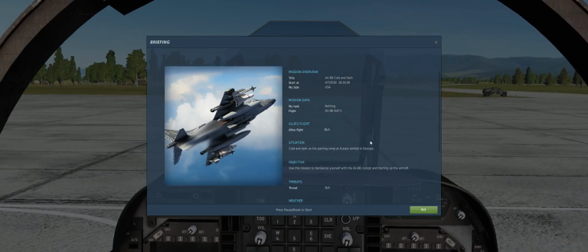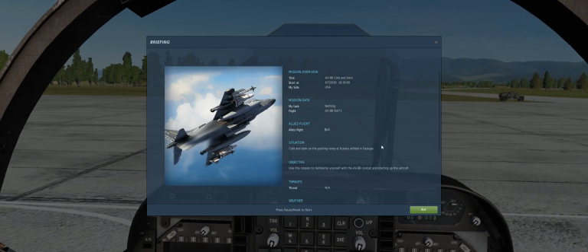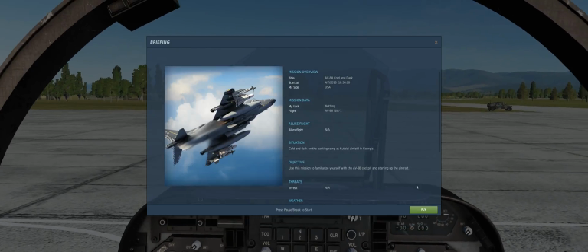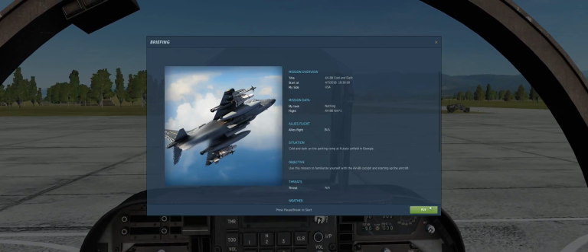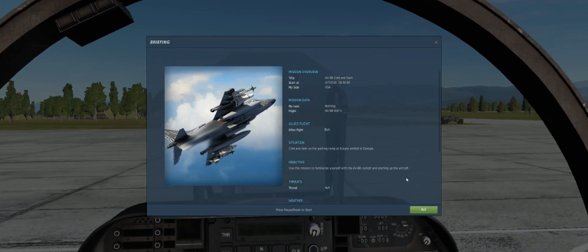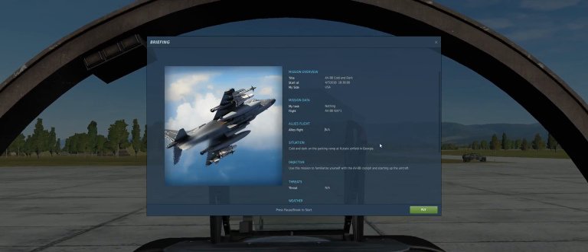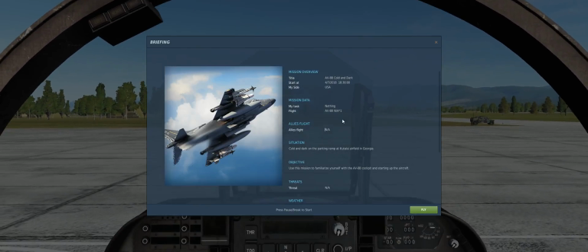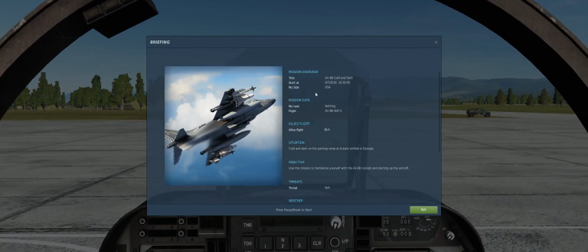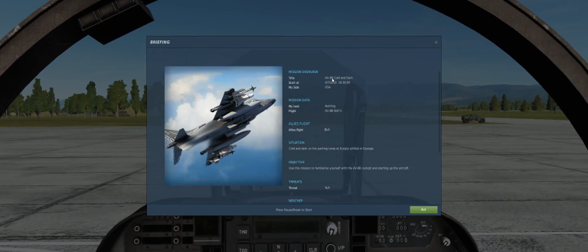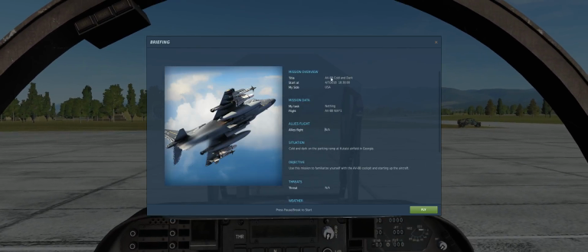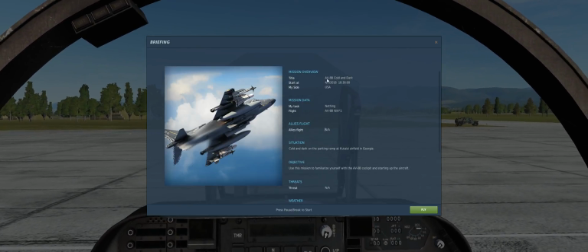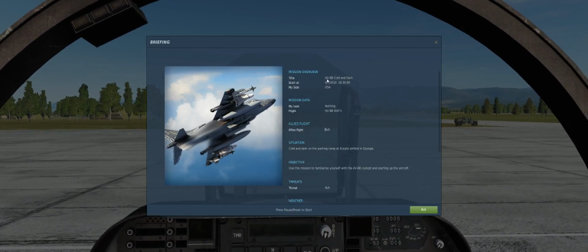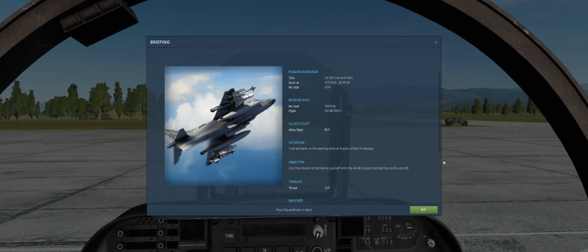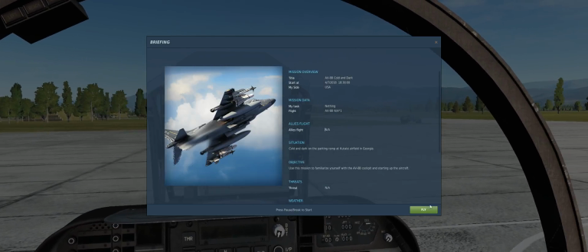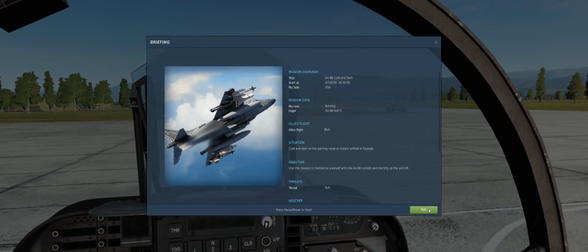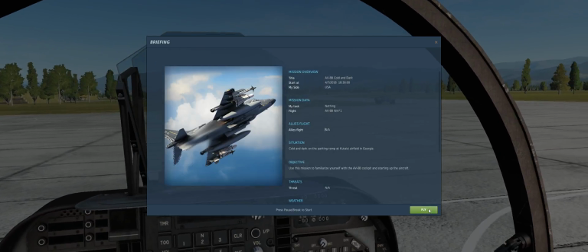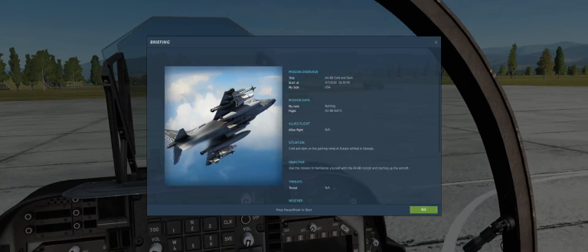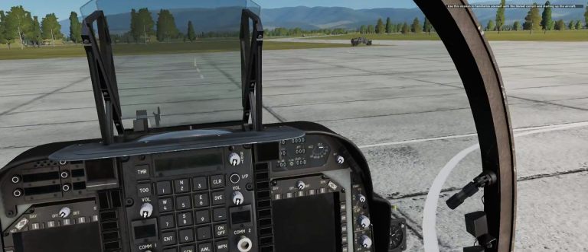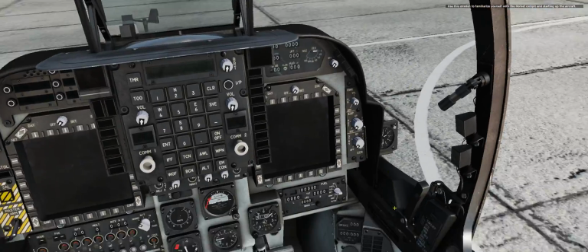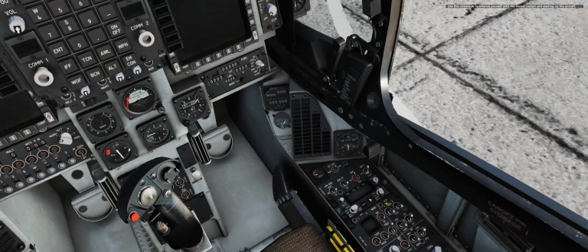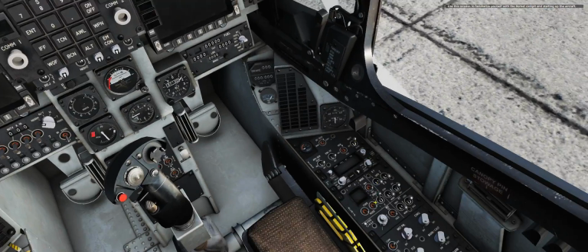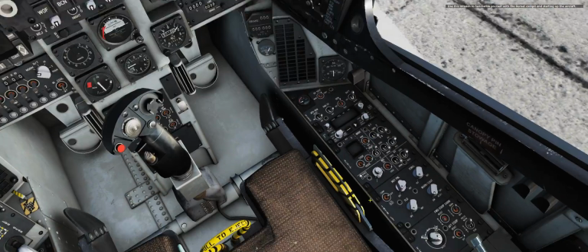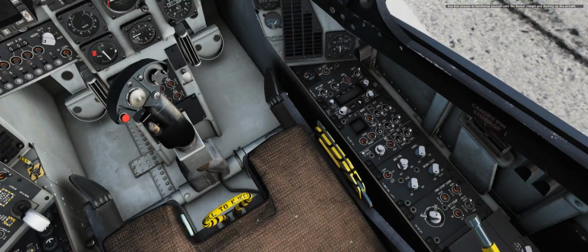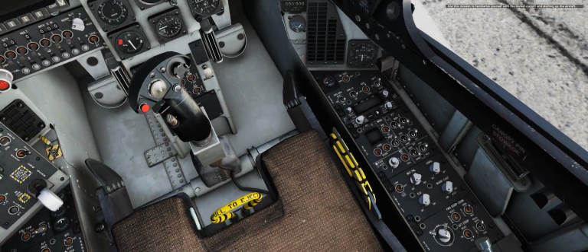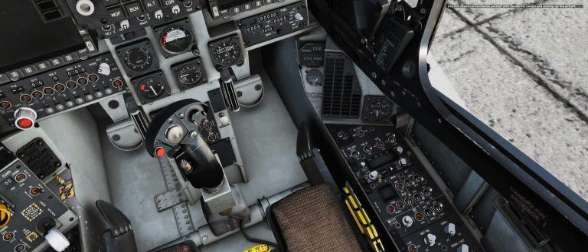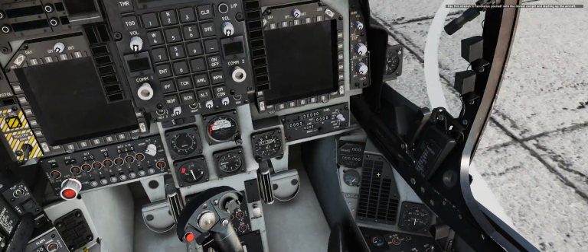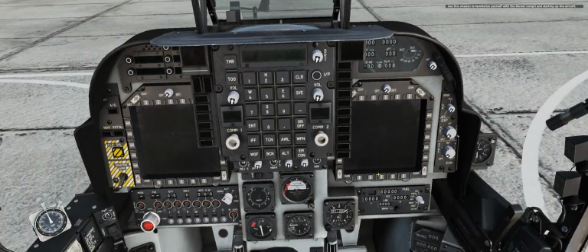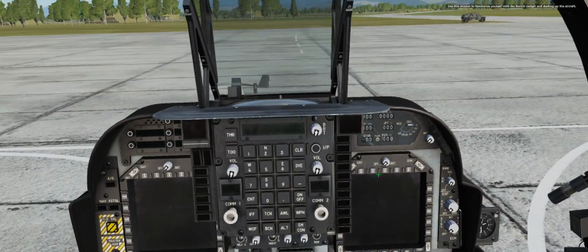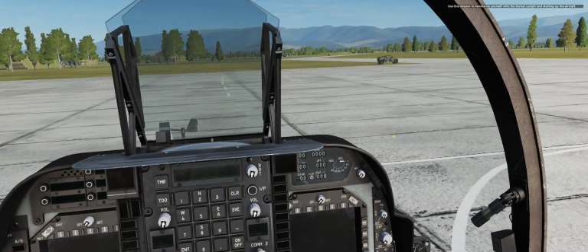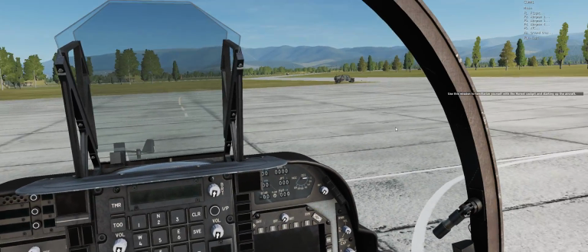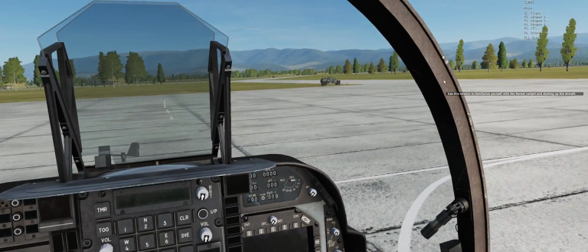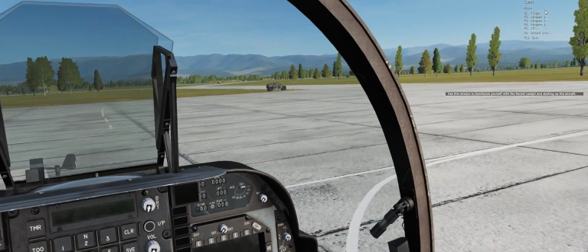Okay, C-Pilot, this video is for you. AV-8B cold and dark start, focusing on the INS lineup.